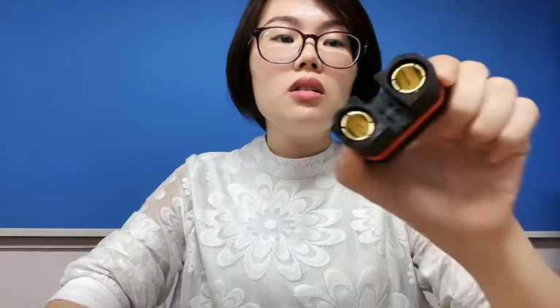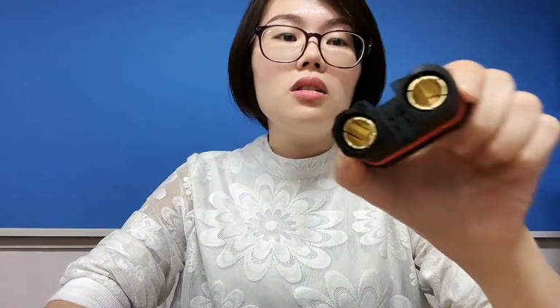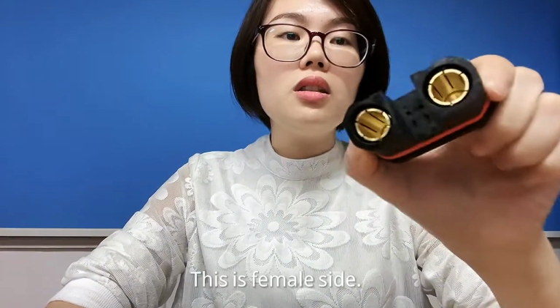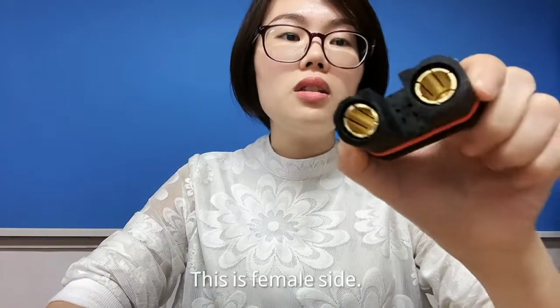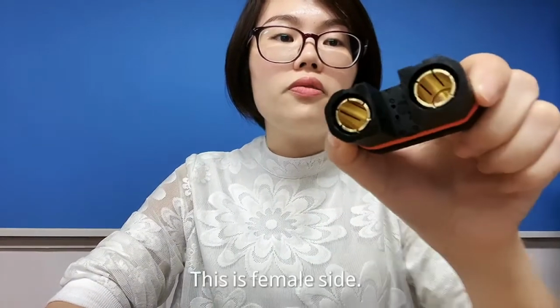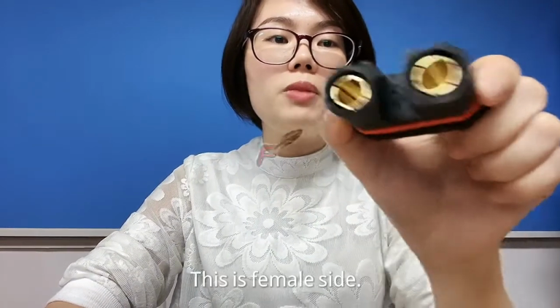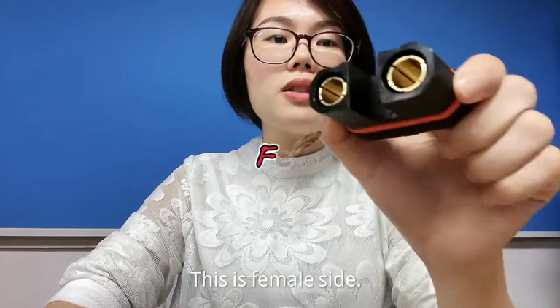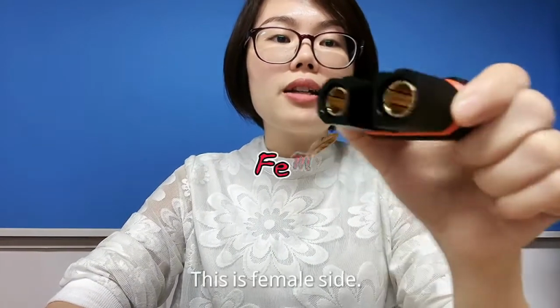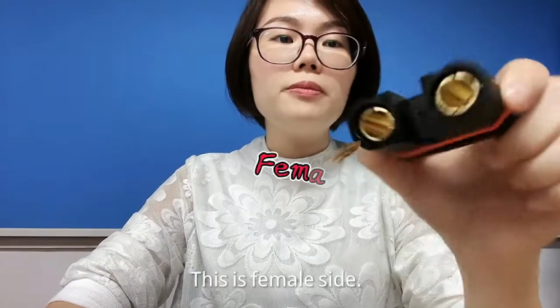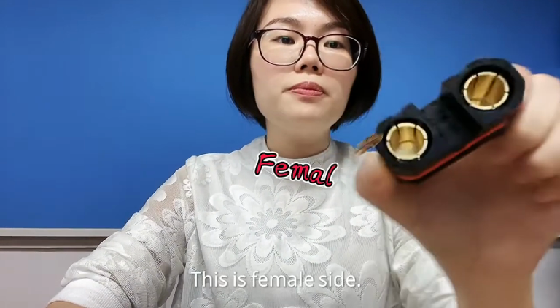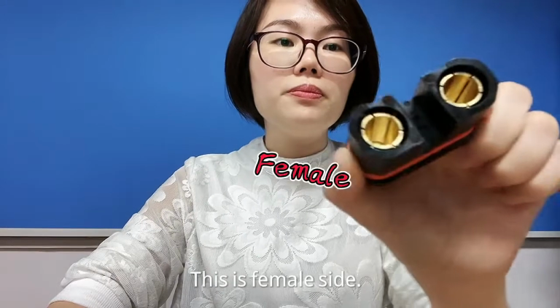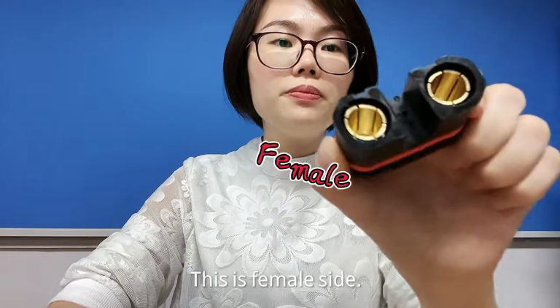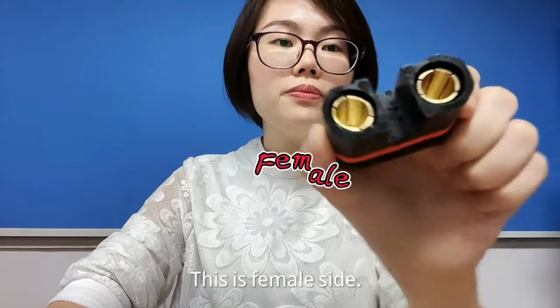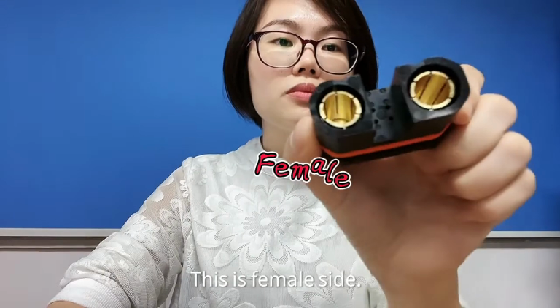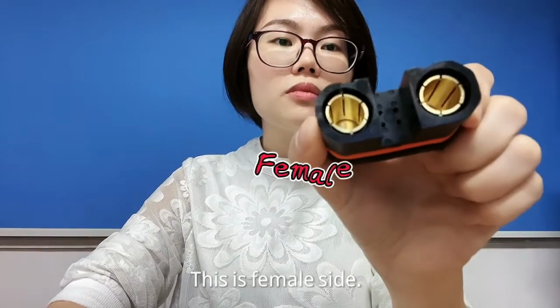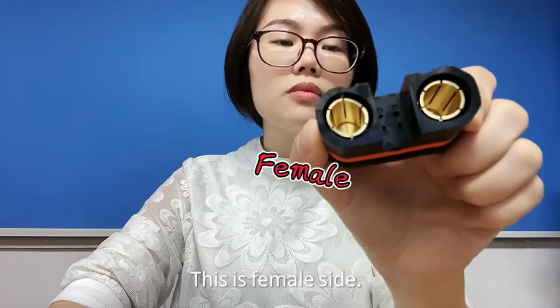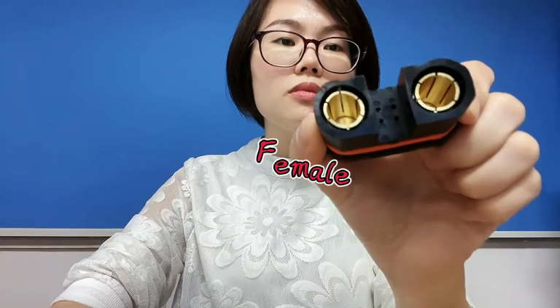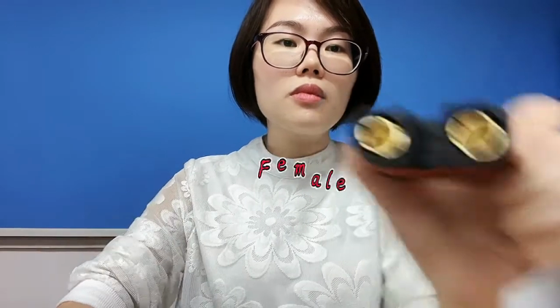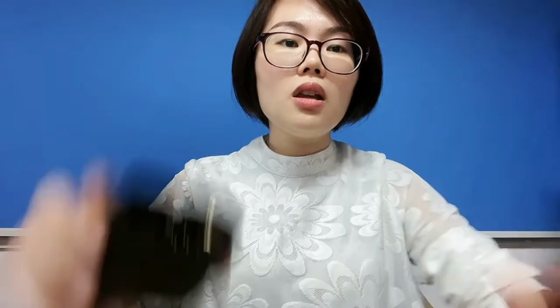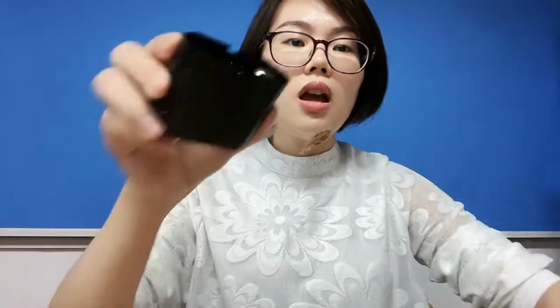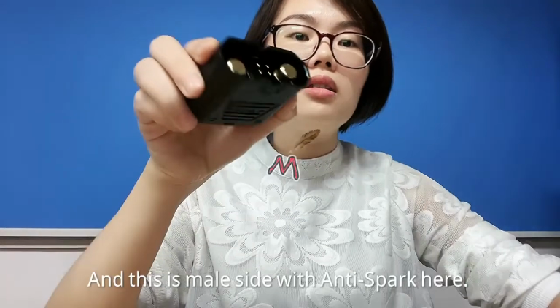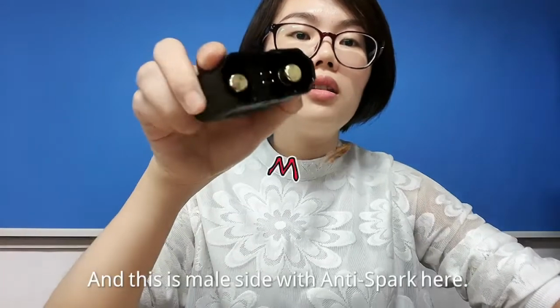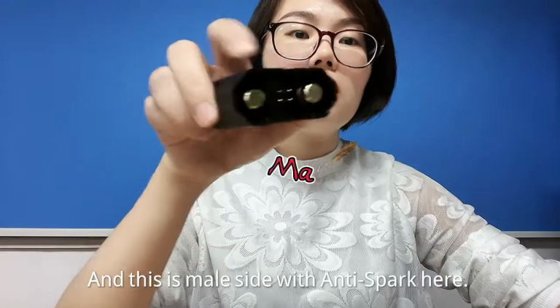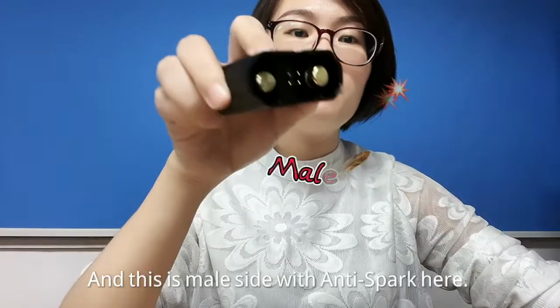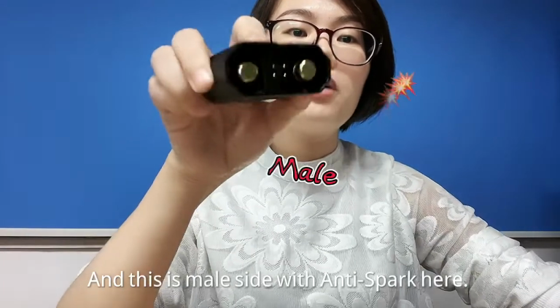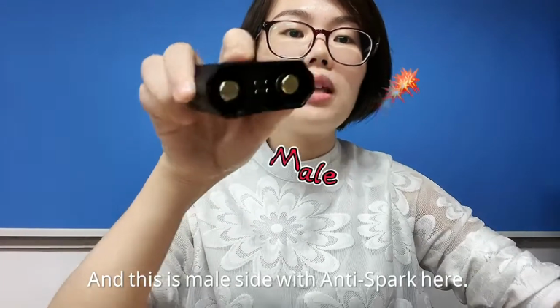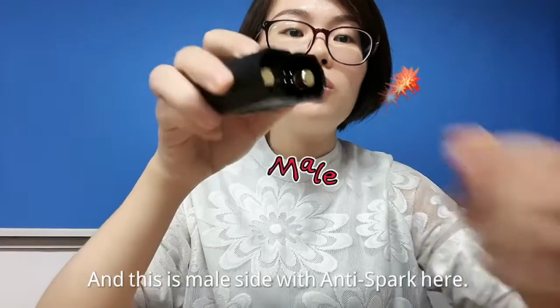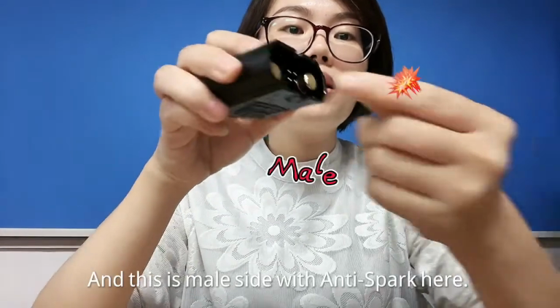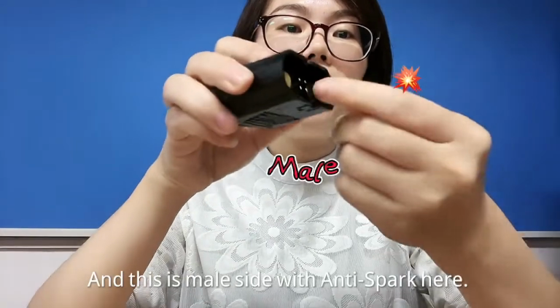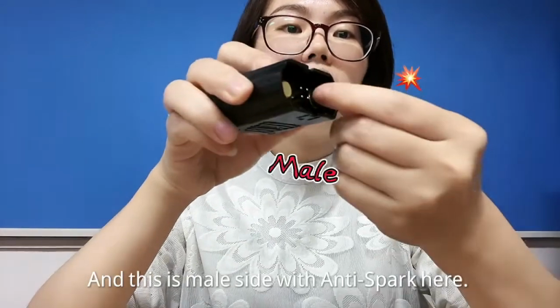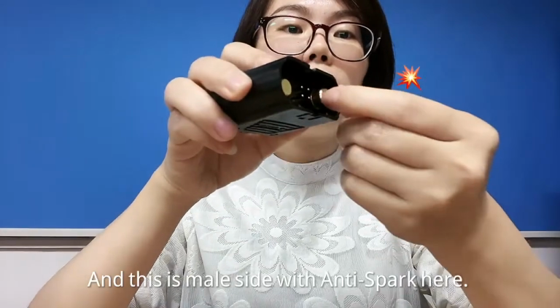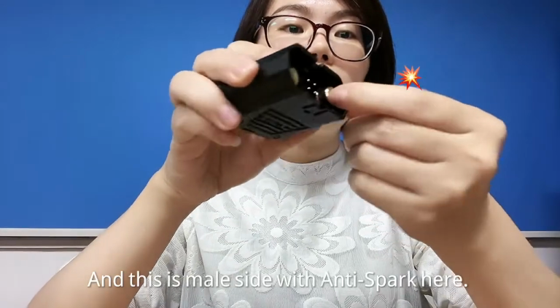This is the female side, and this is the male side, which includes the anti-spark feature here.